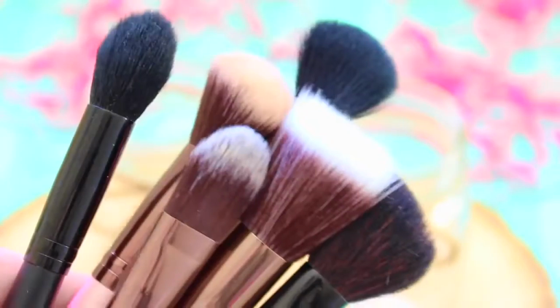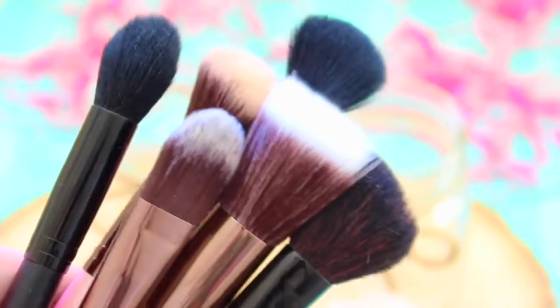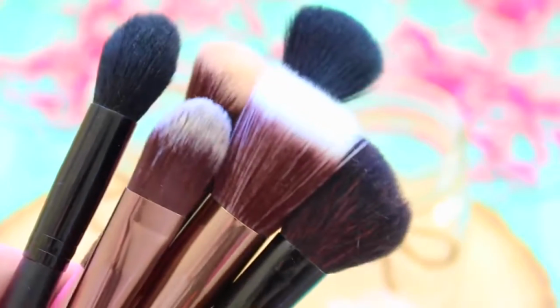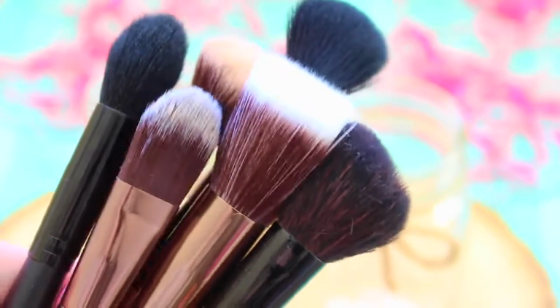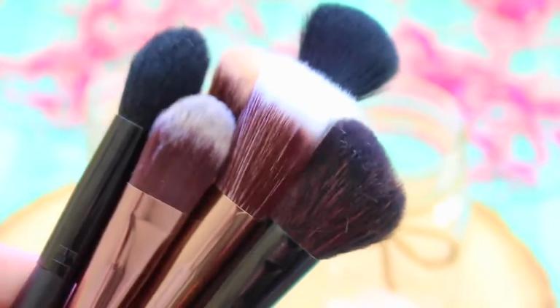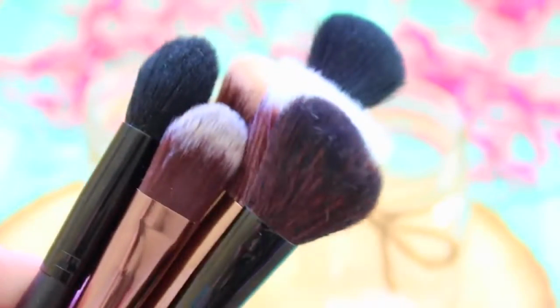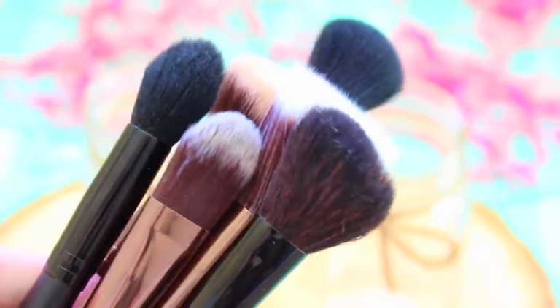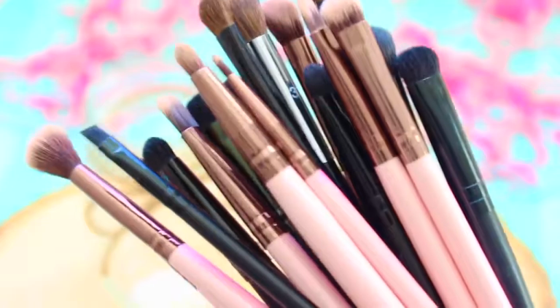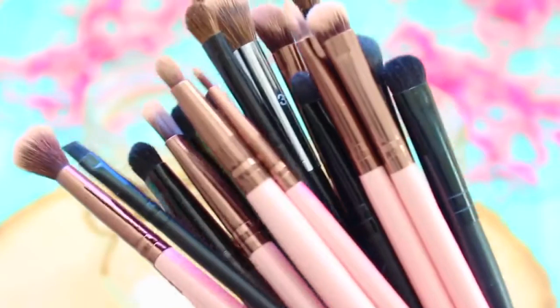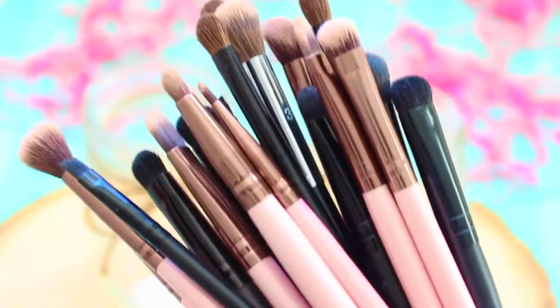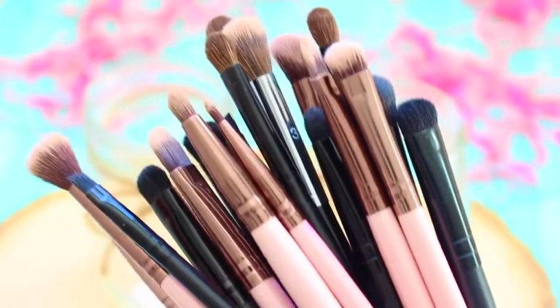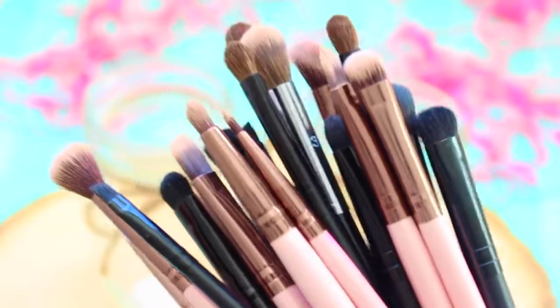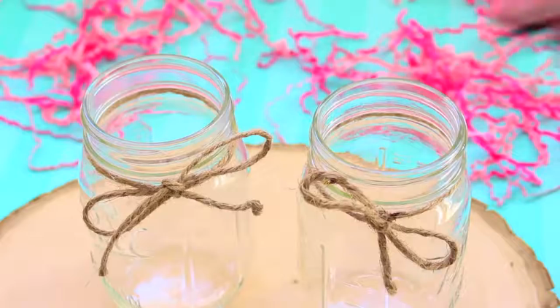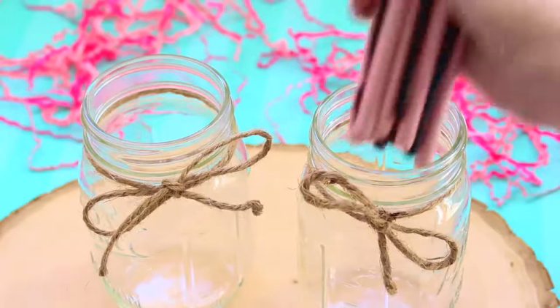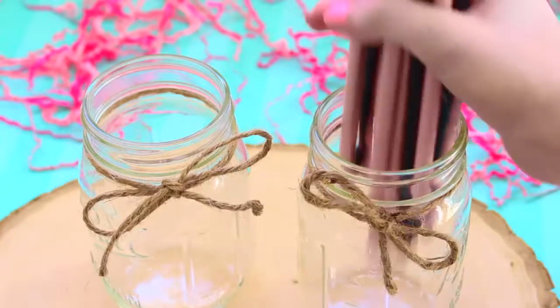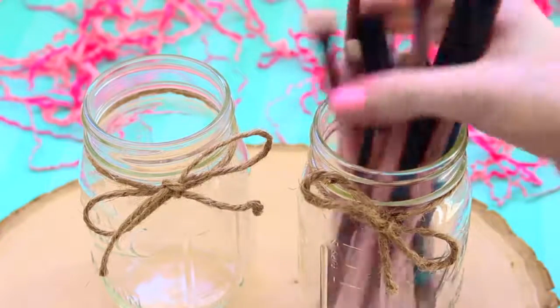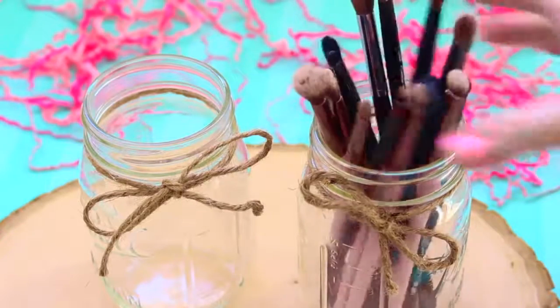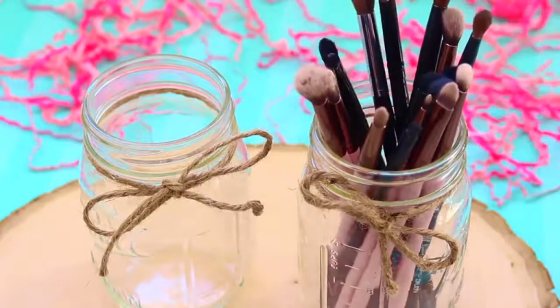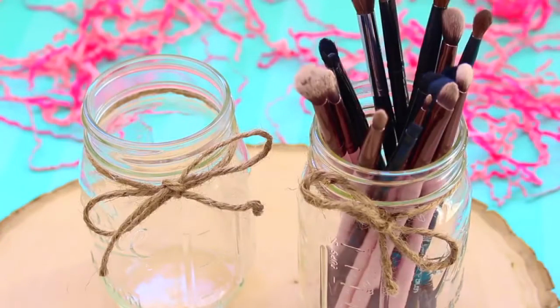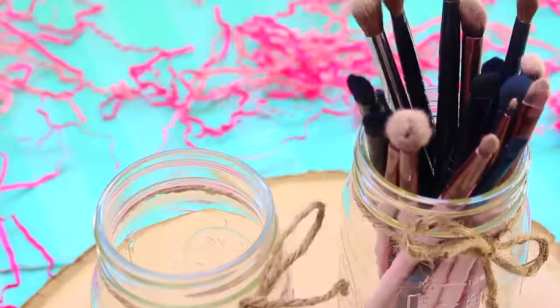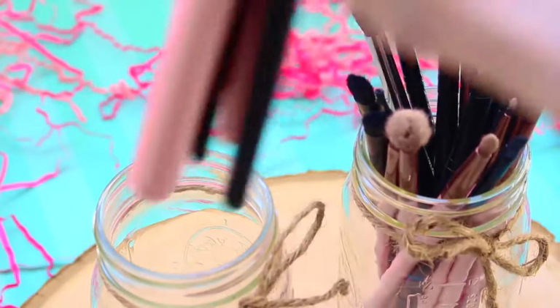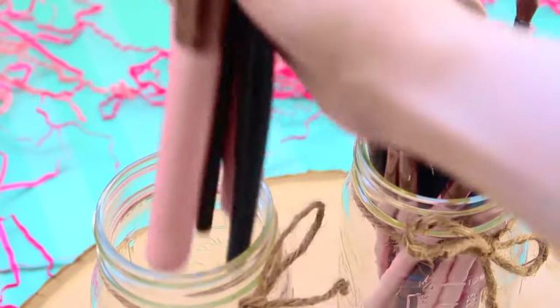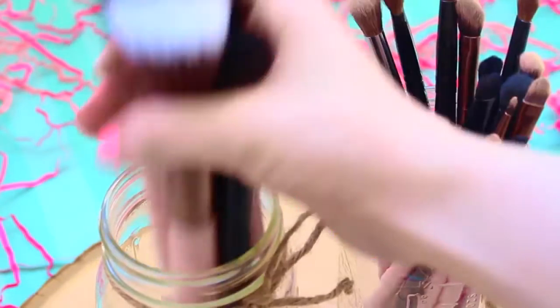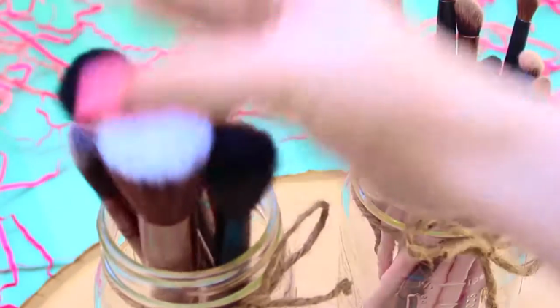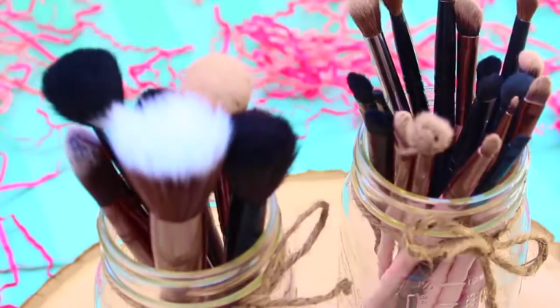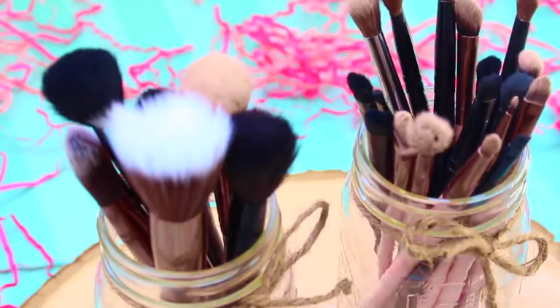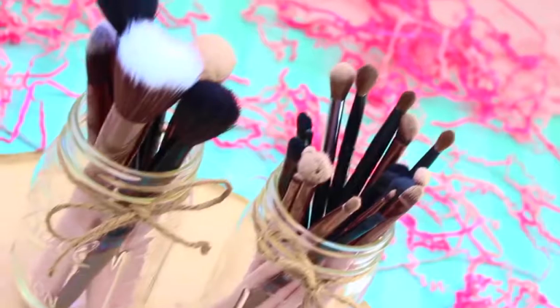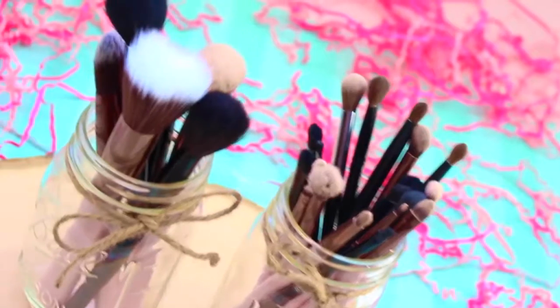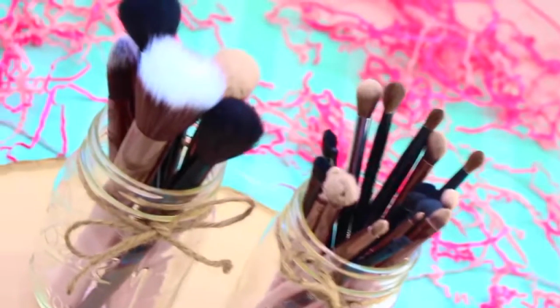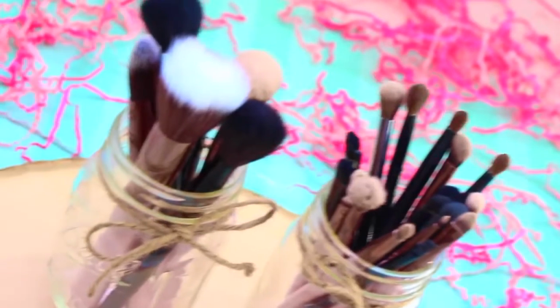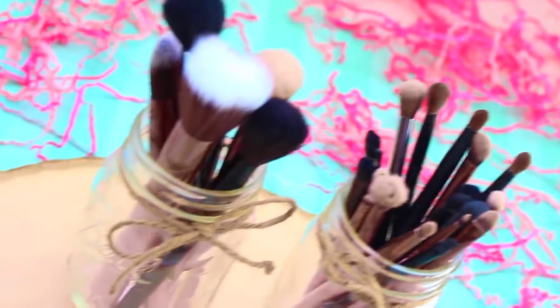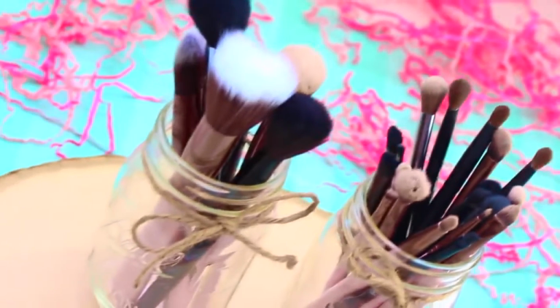And the last mason jar idea I have is makeup brushes. I just put eye brushes in one jar and face brushes in the other.